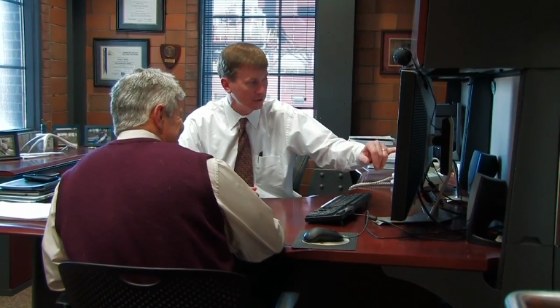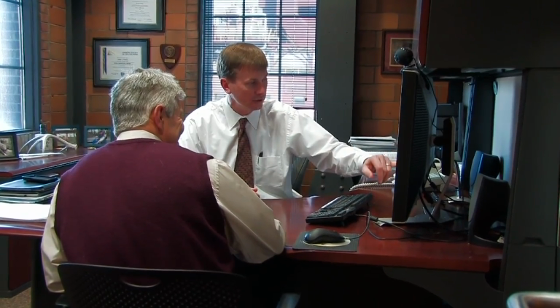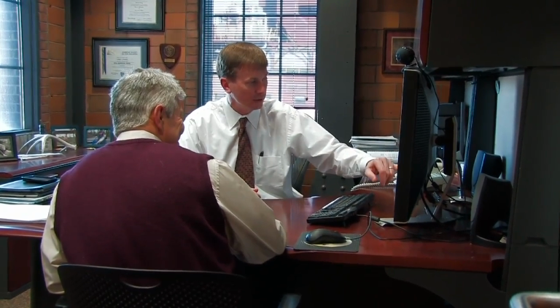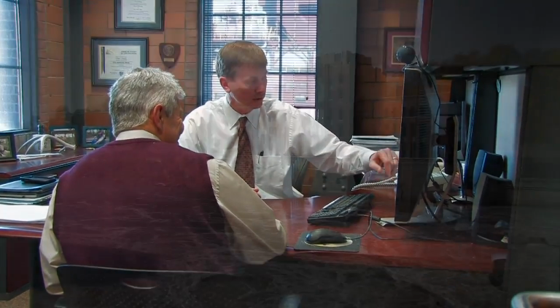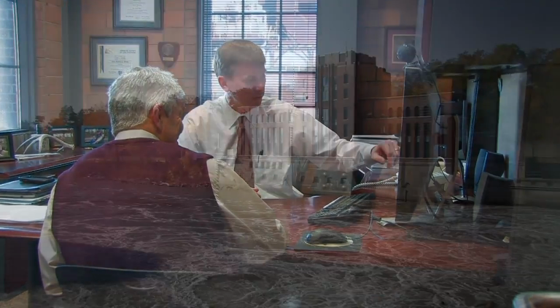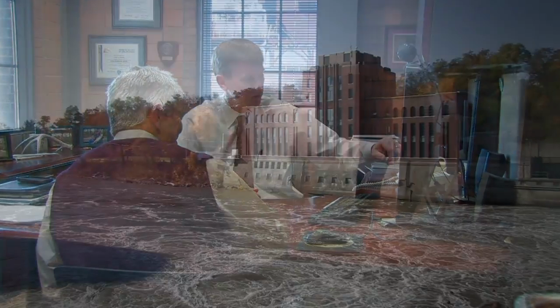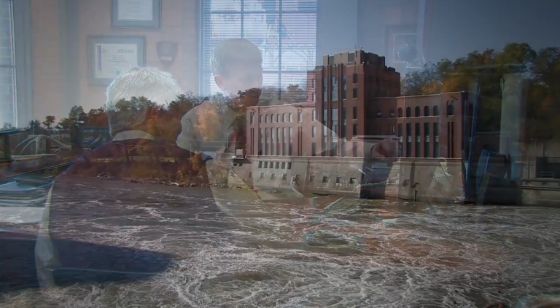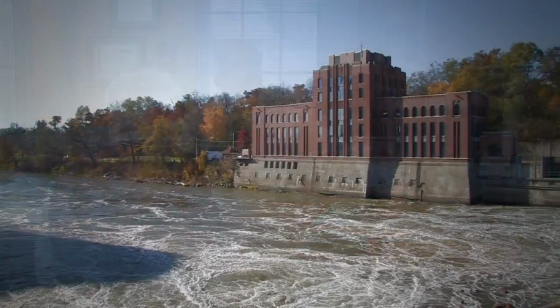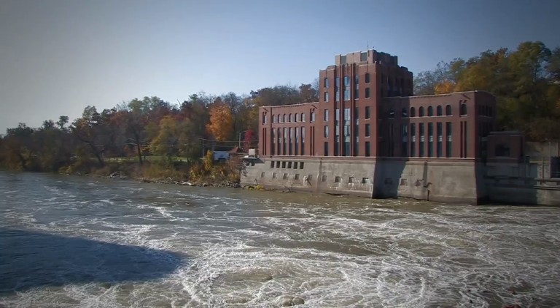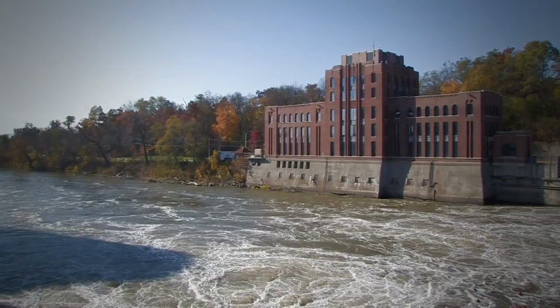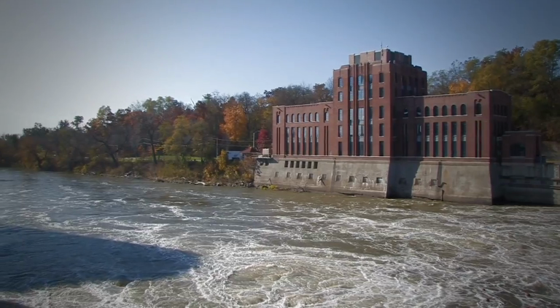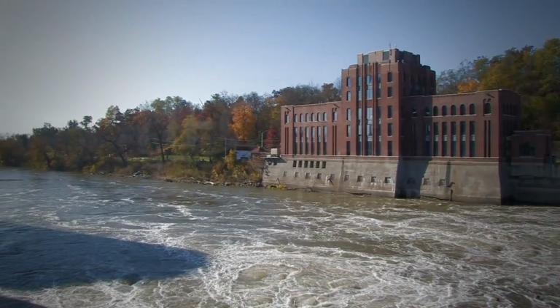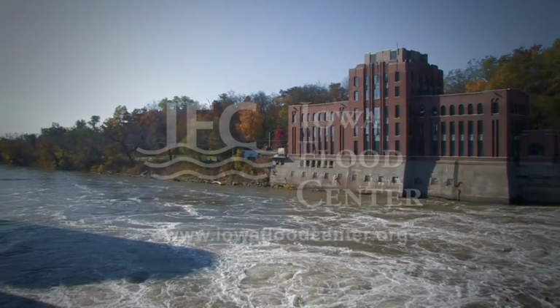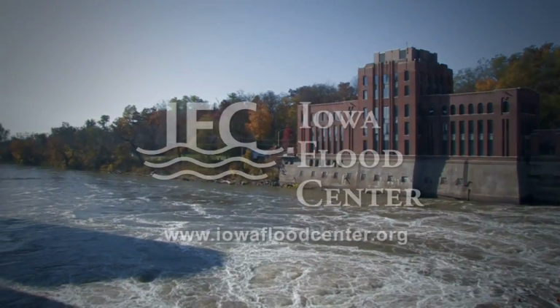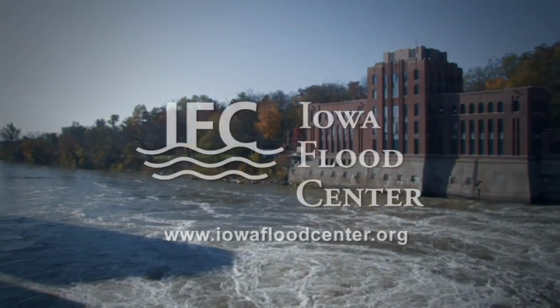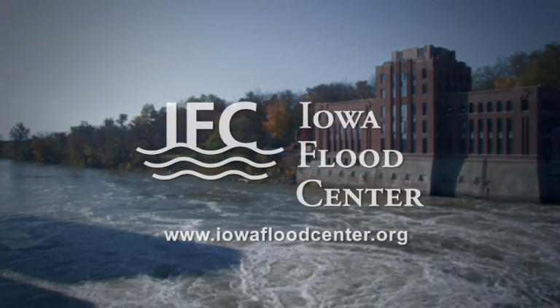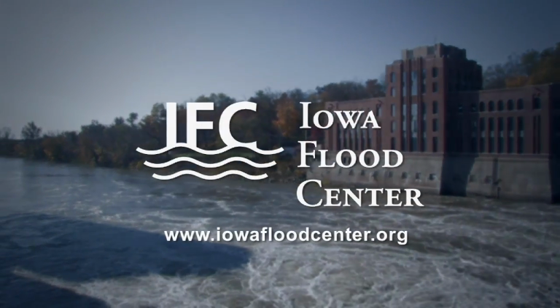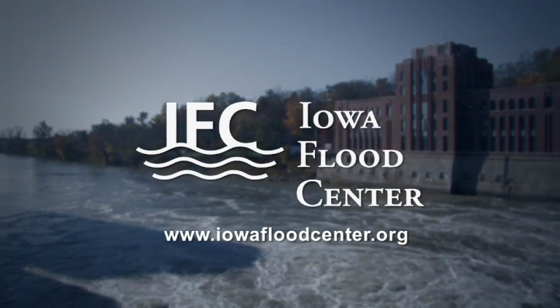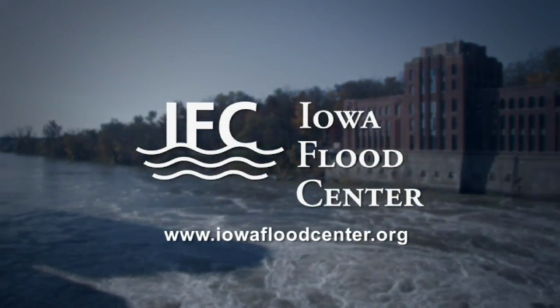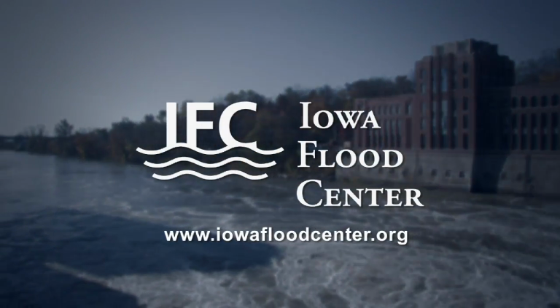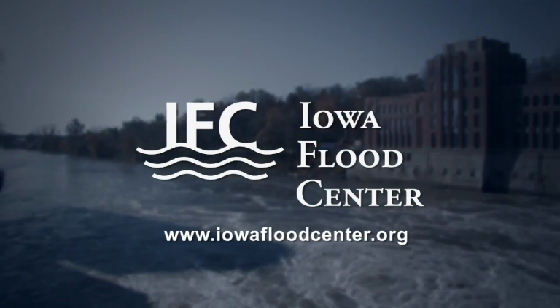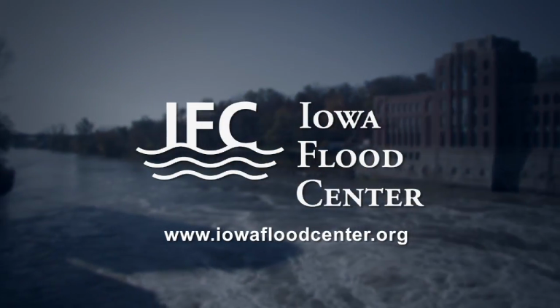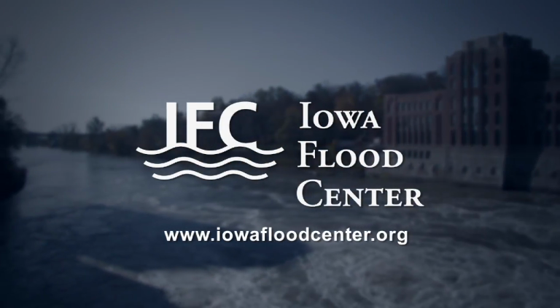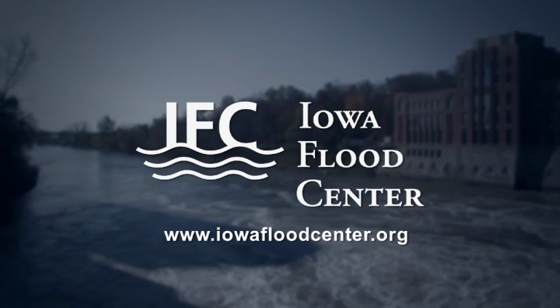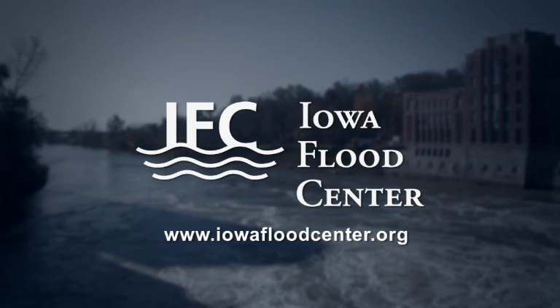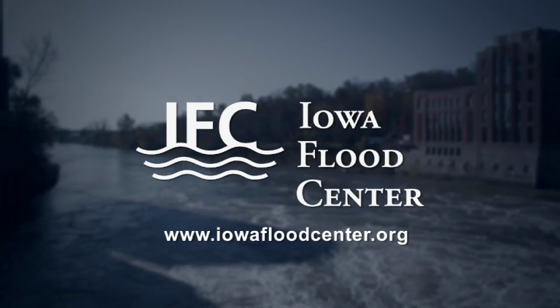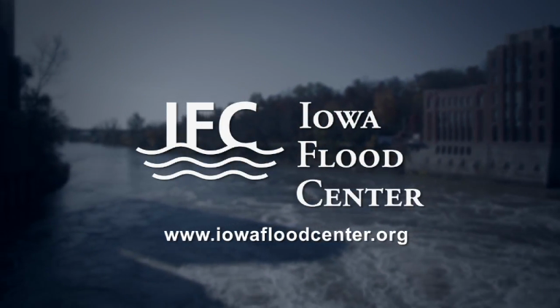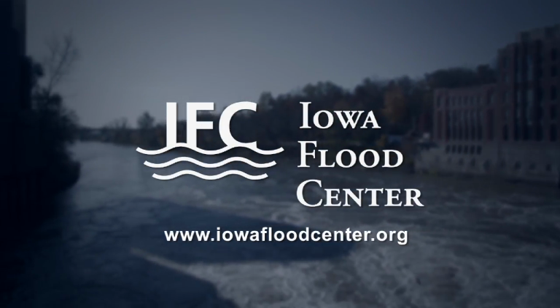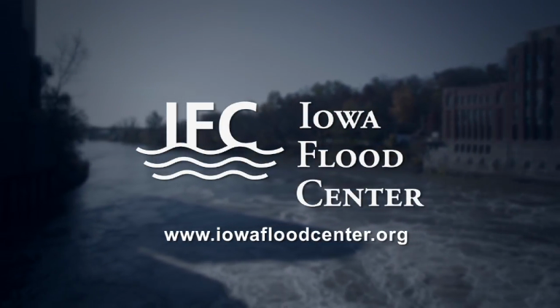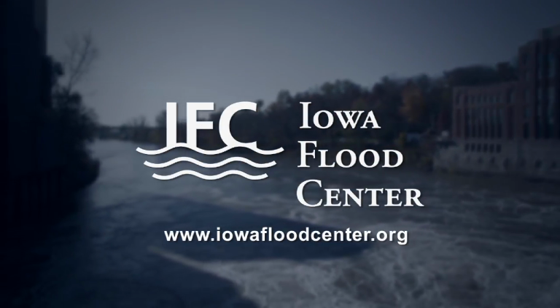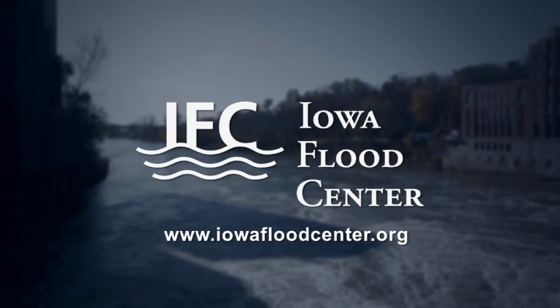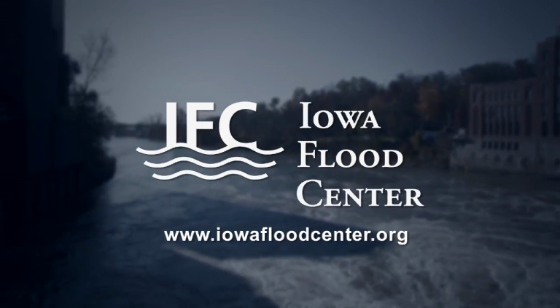To learn more about the ongoing work of the Iowa Flood Center, visit iowafloodcenter.org.